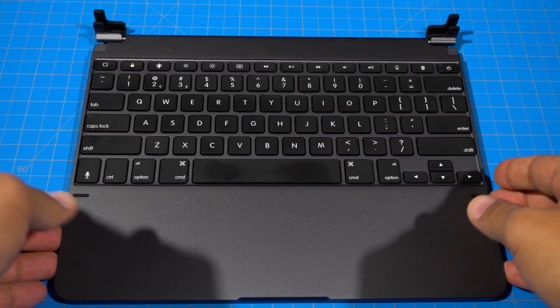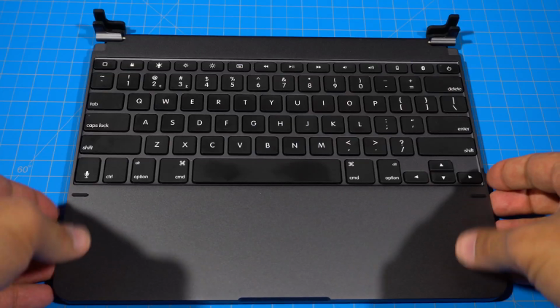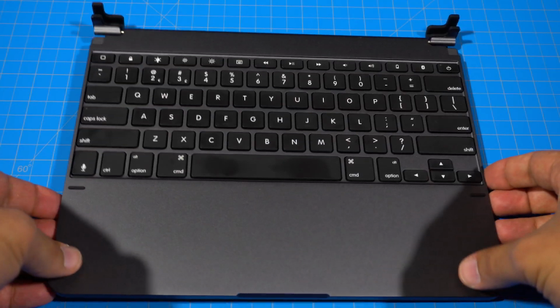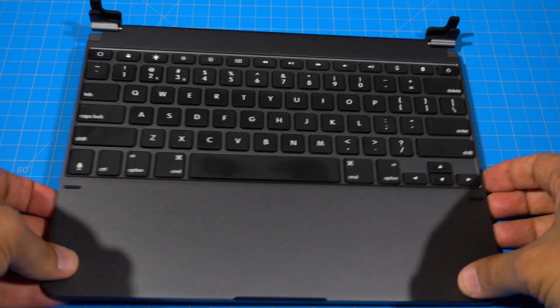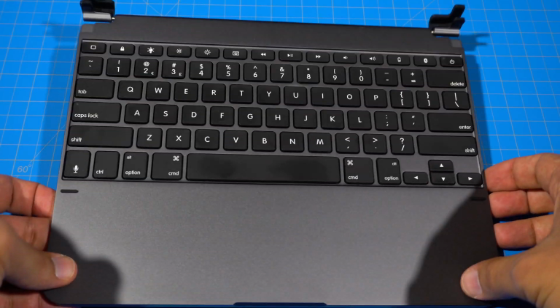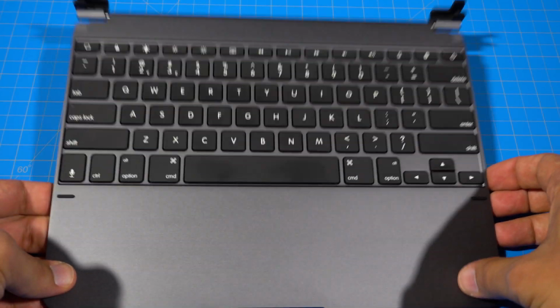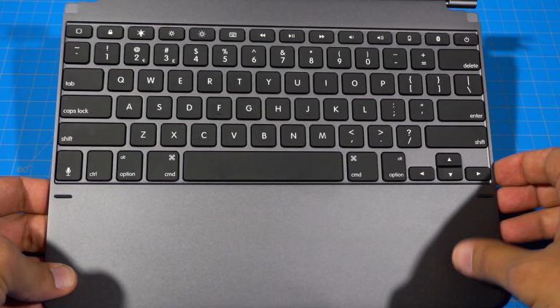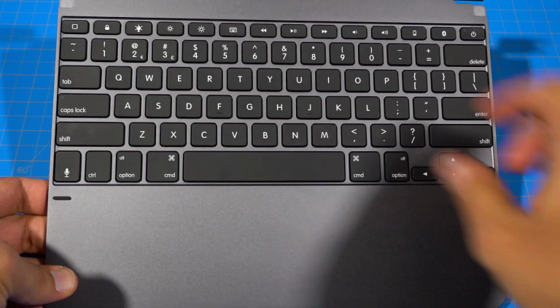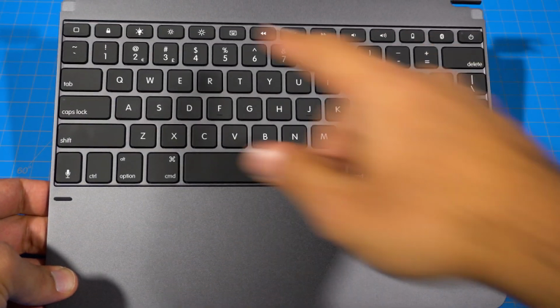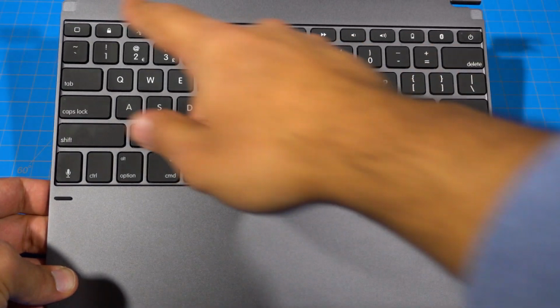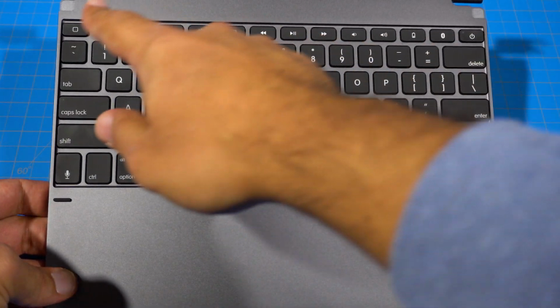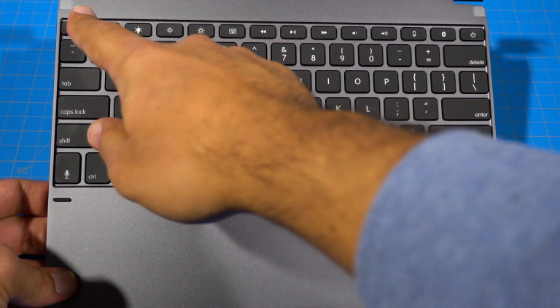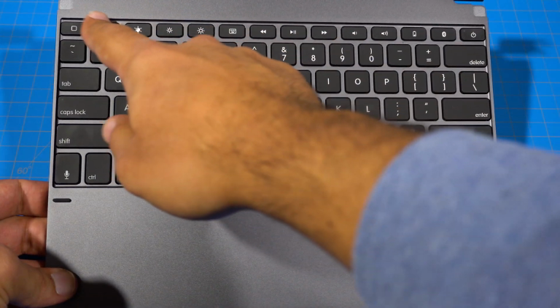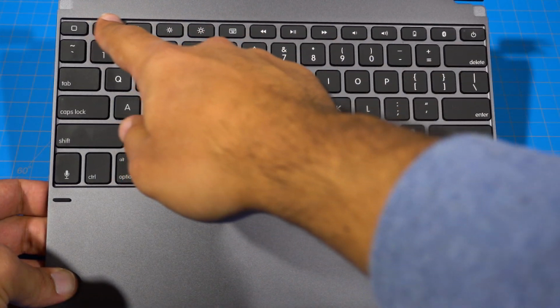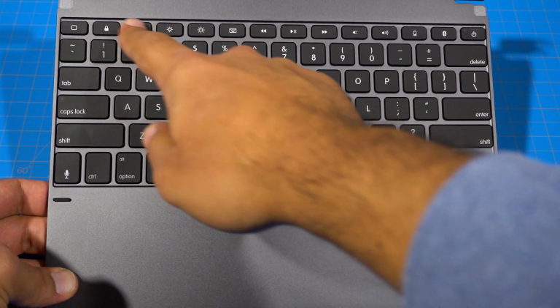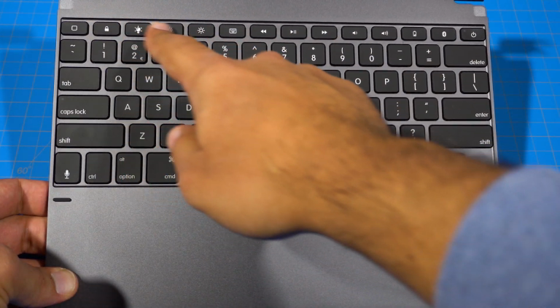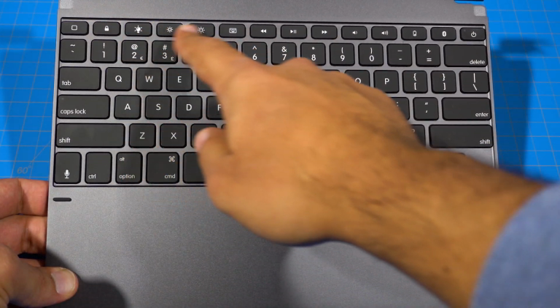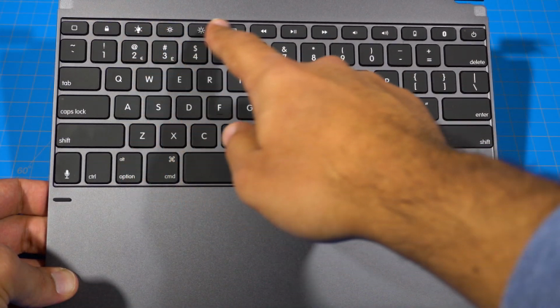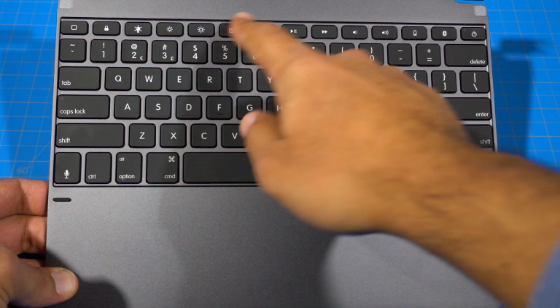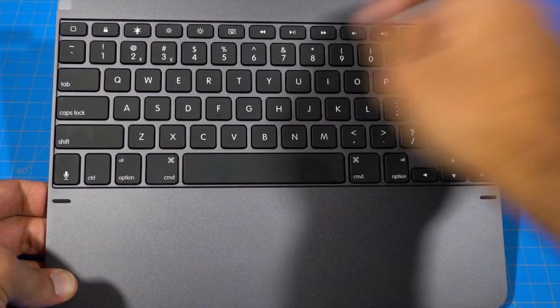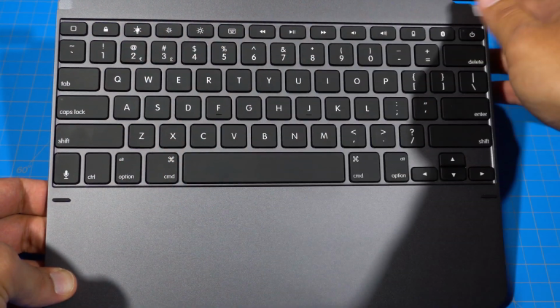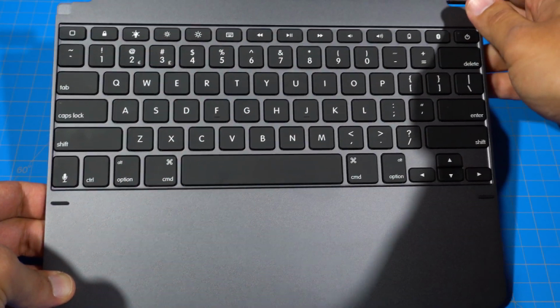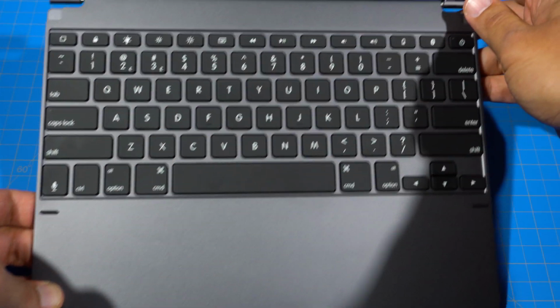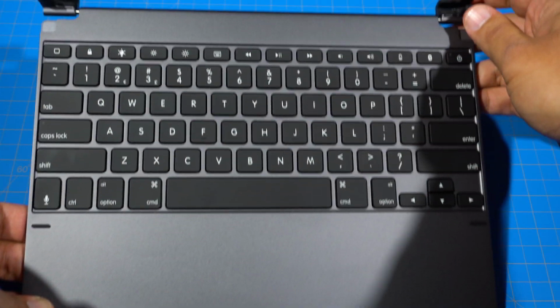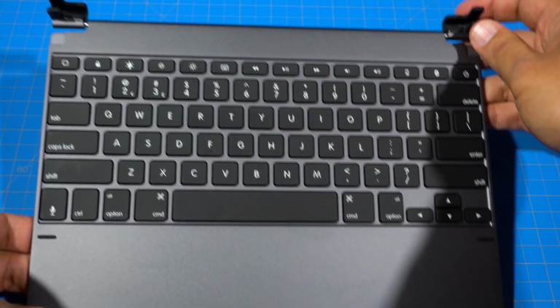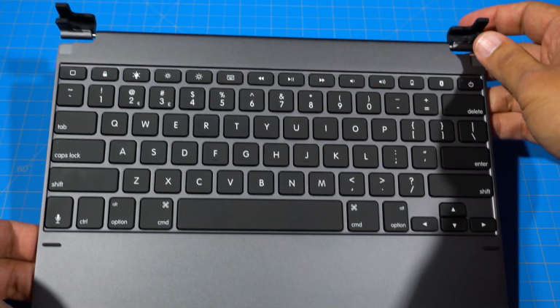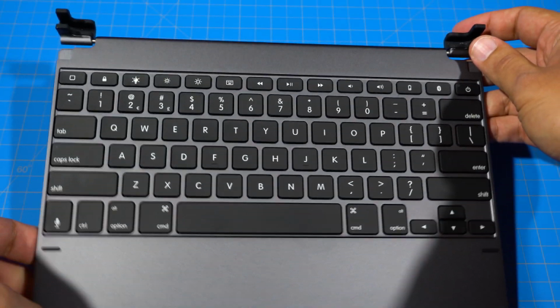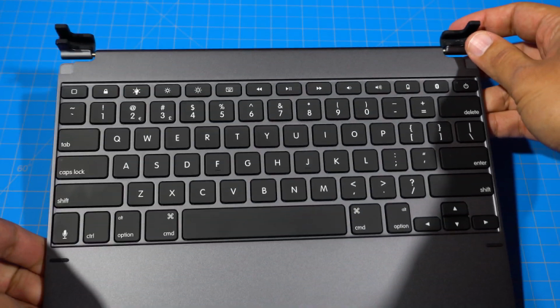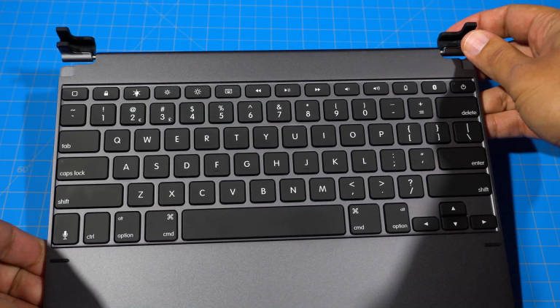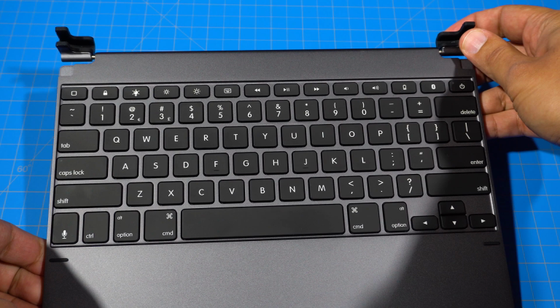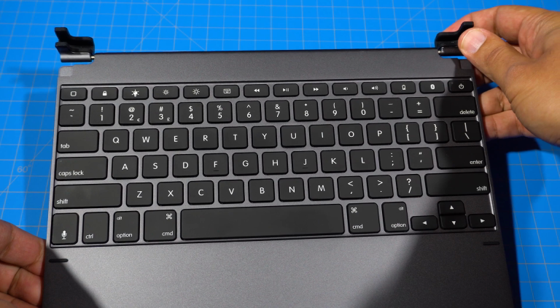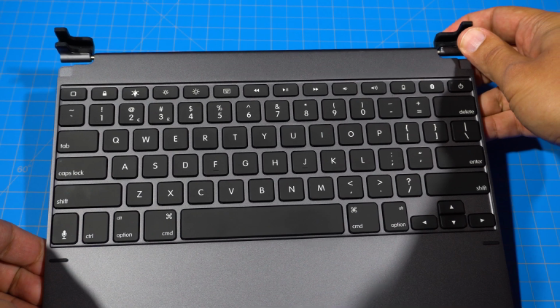Along the top row you have your media keys, volume, screen brightness, power, and battery indicator.